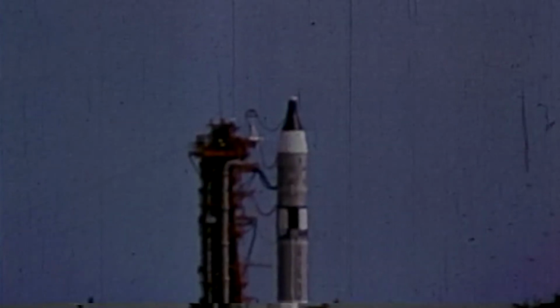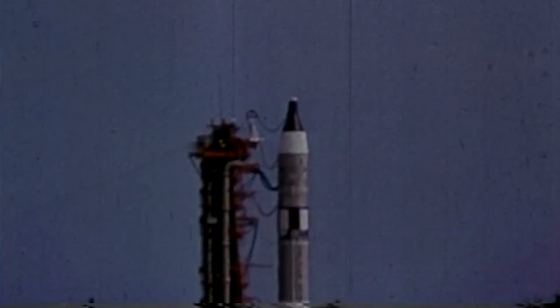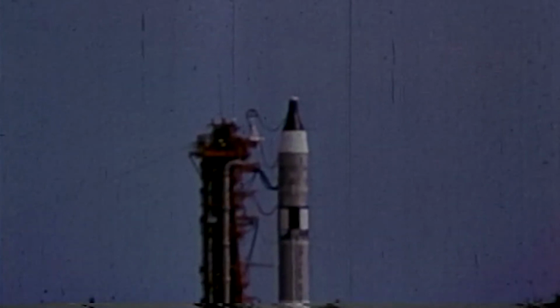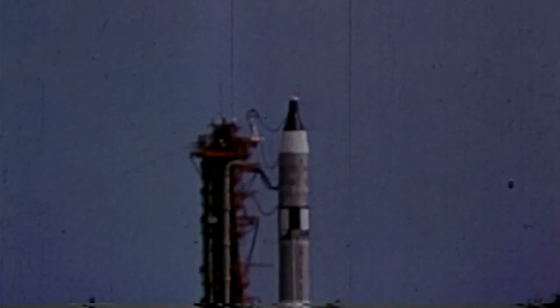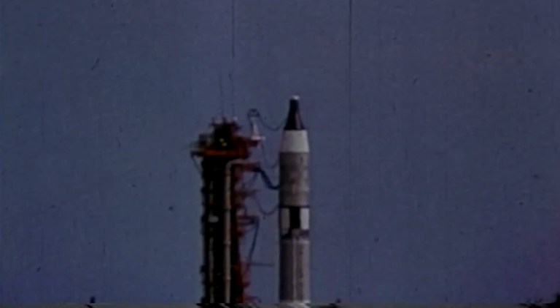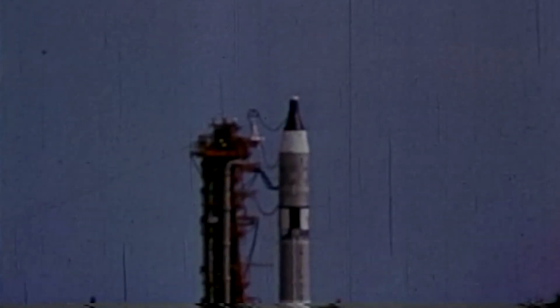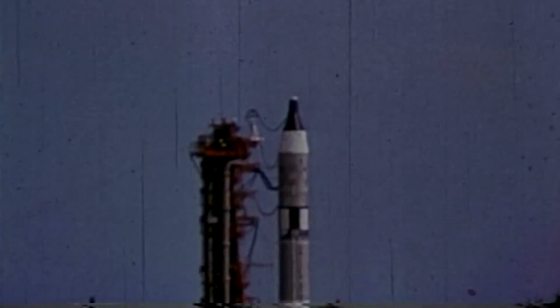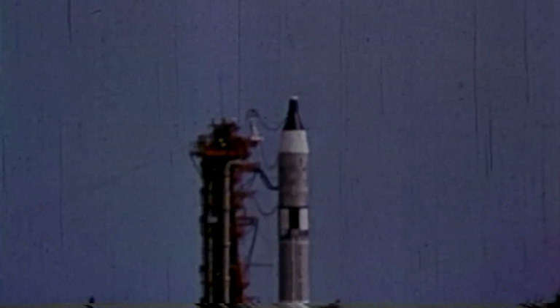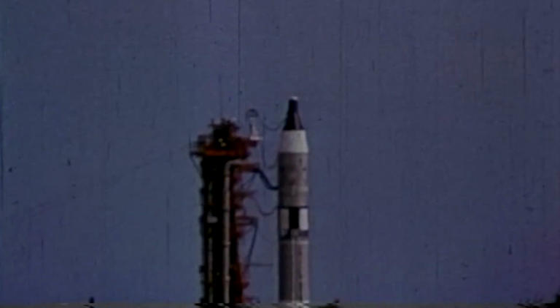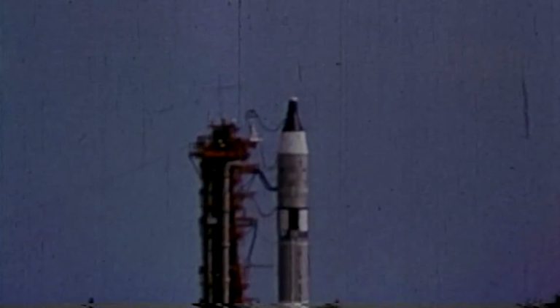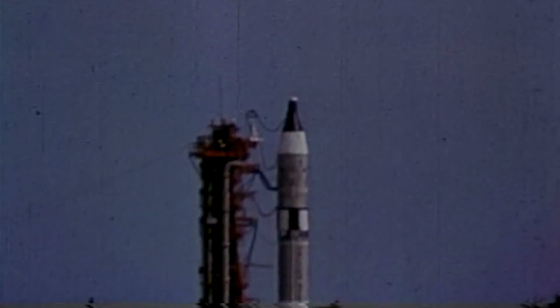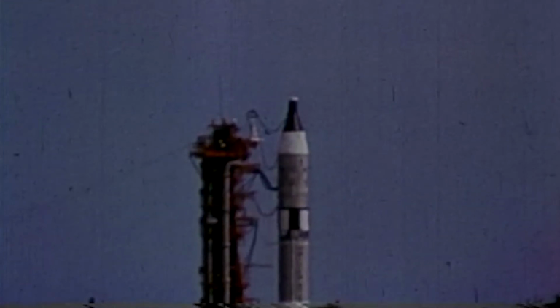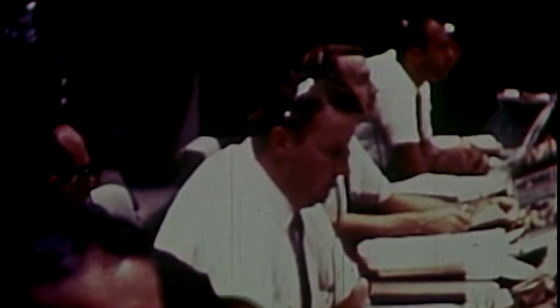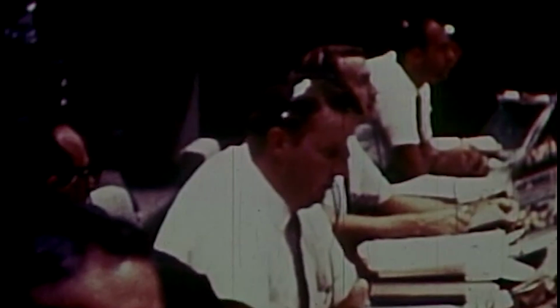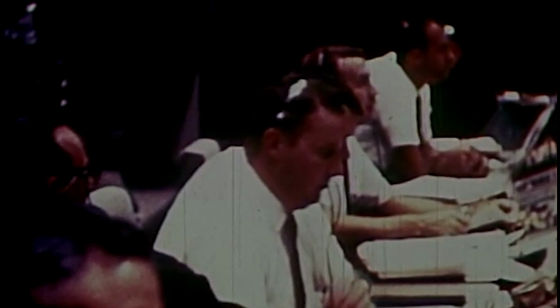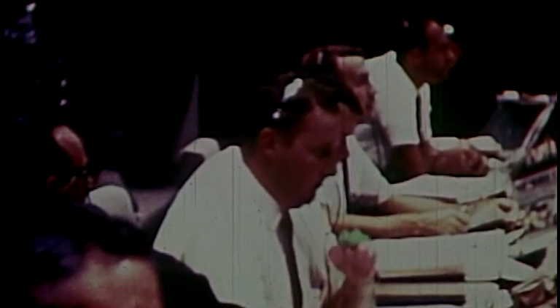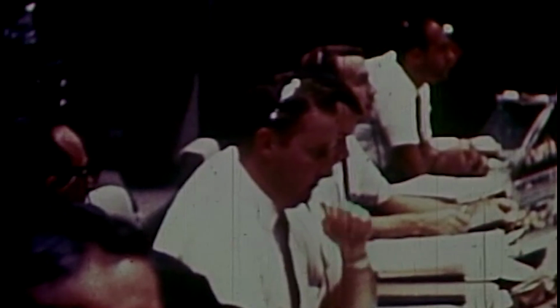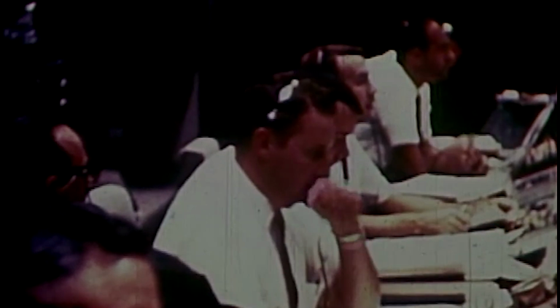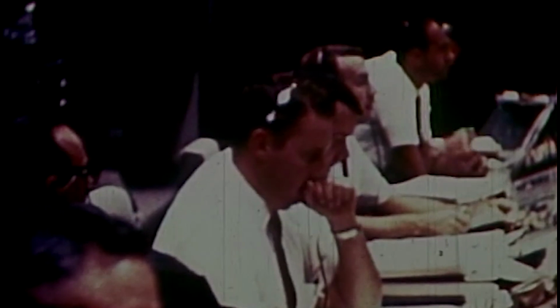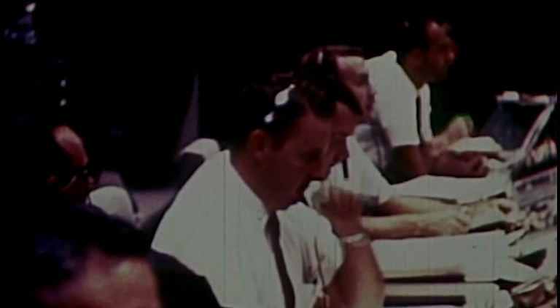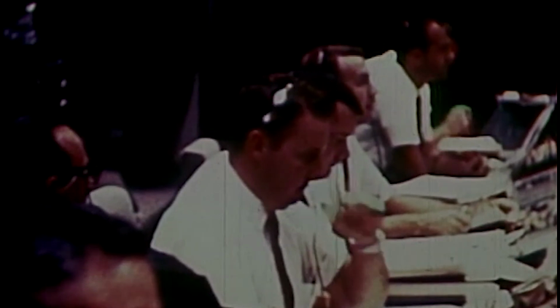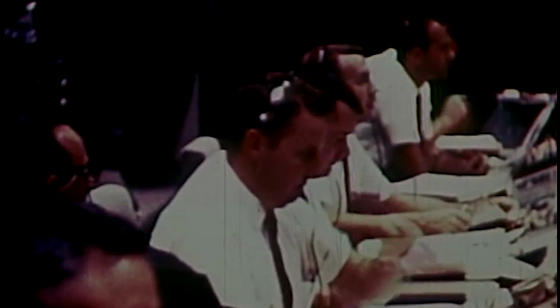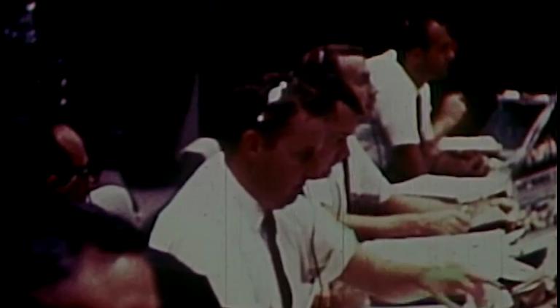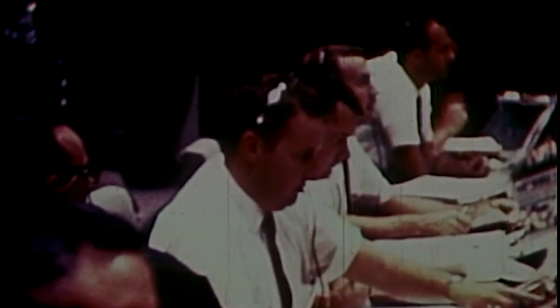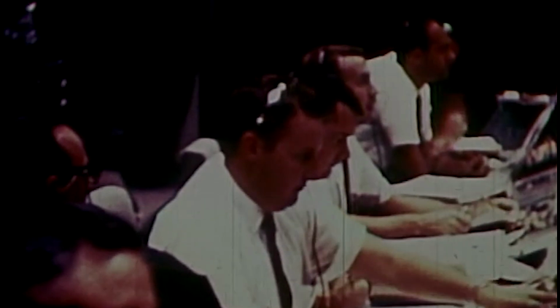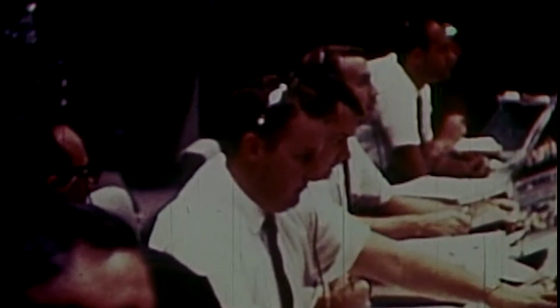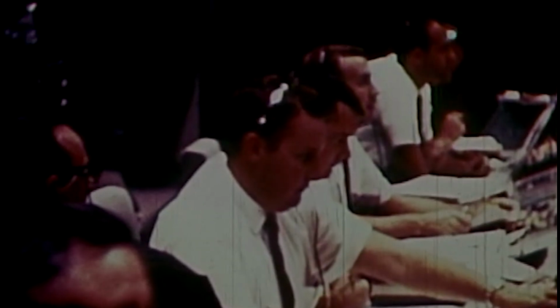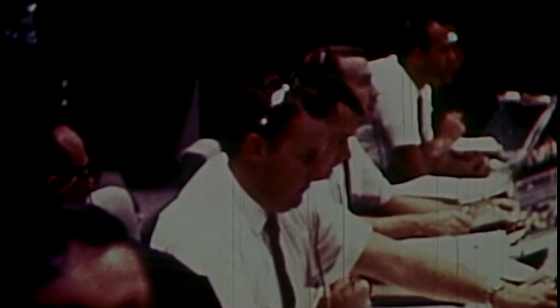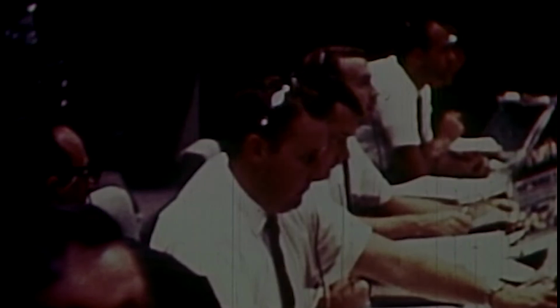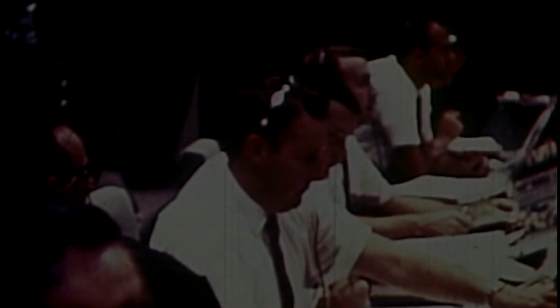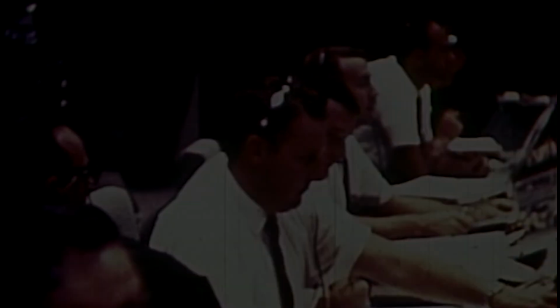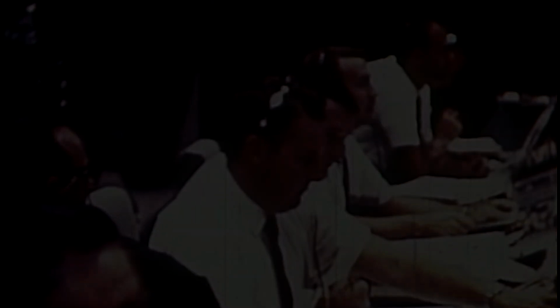All systems still looking good as we come up on T-minus eight minutes and counting. This is Gemini Launch Control.